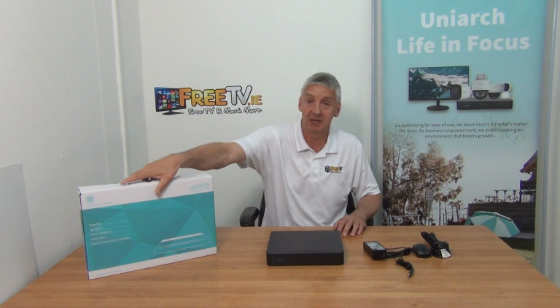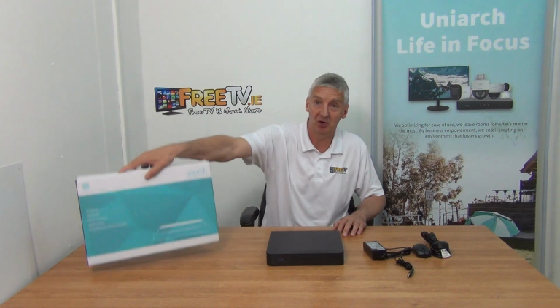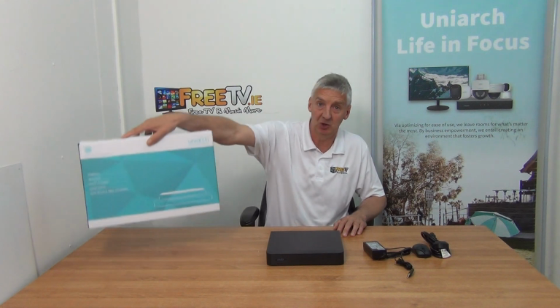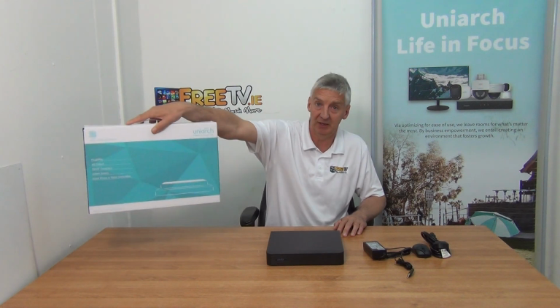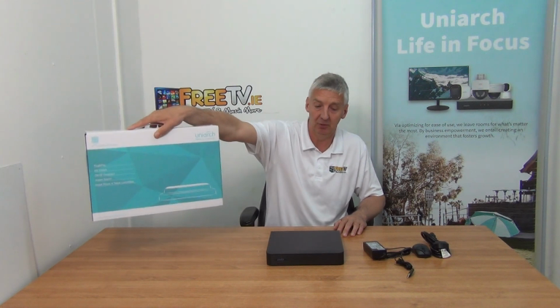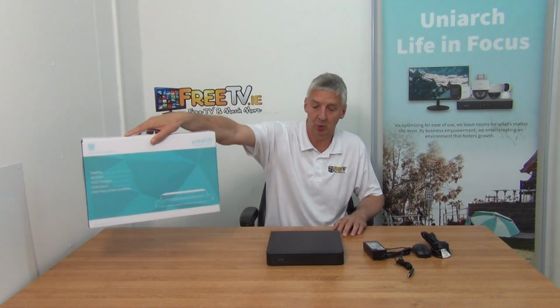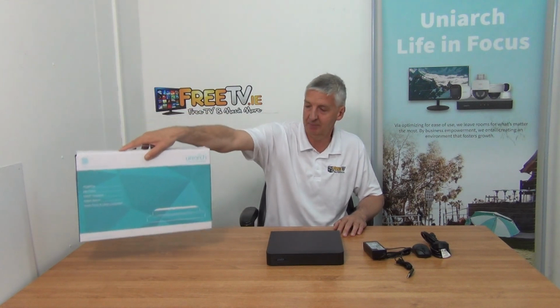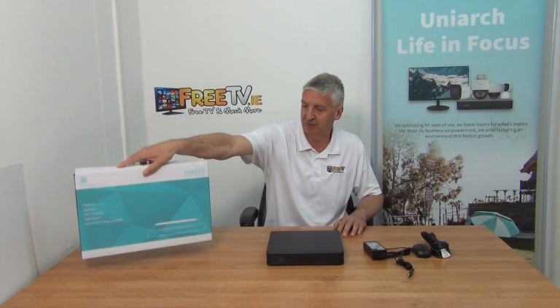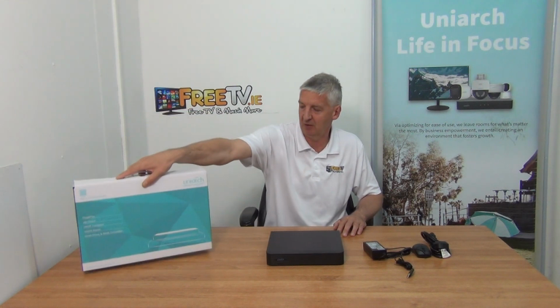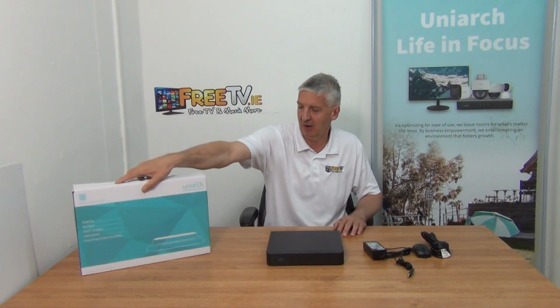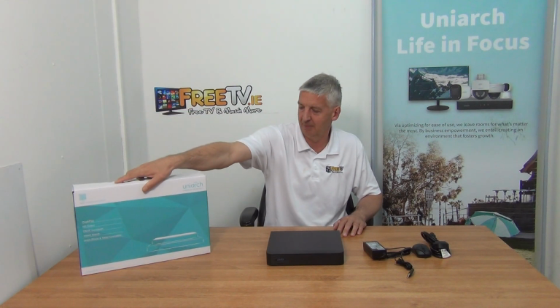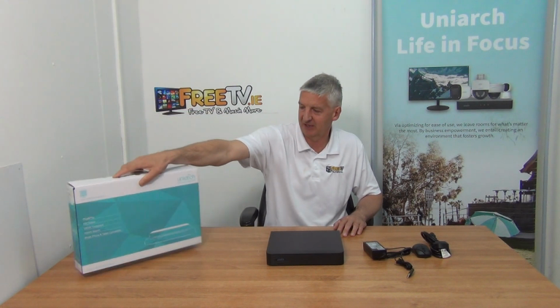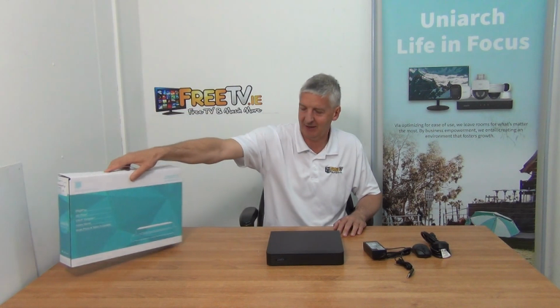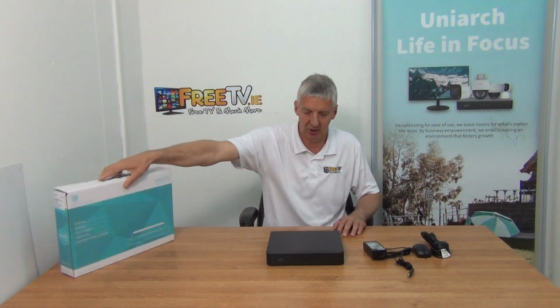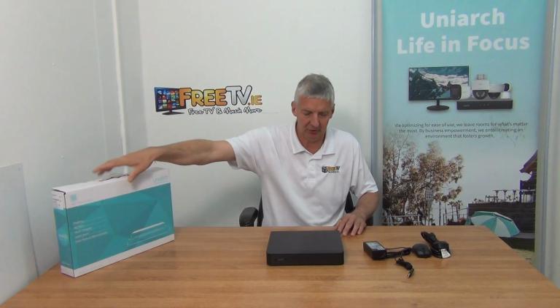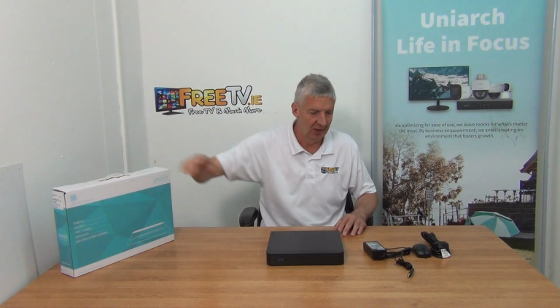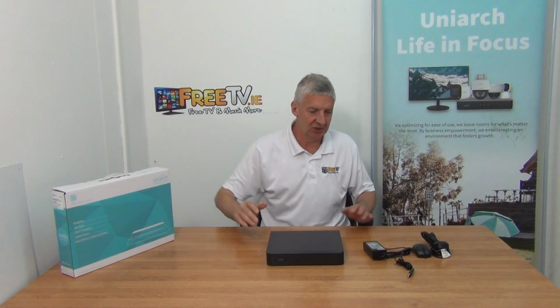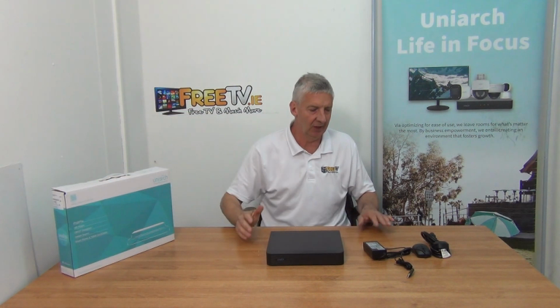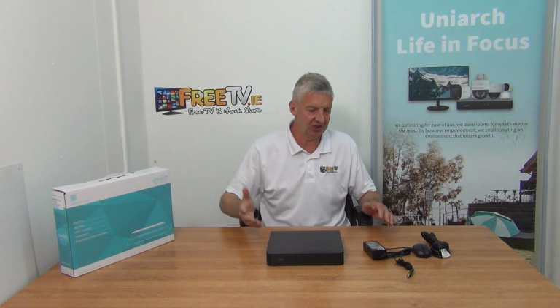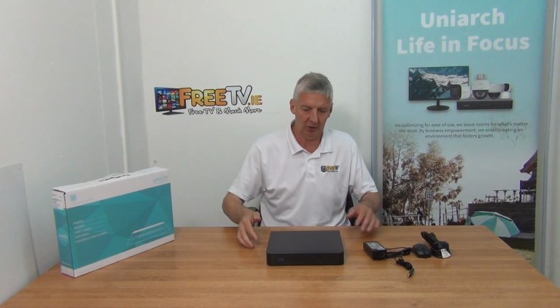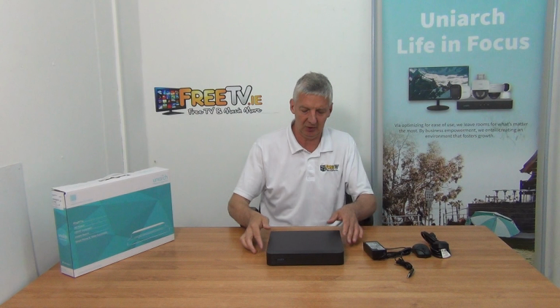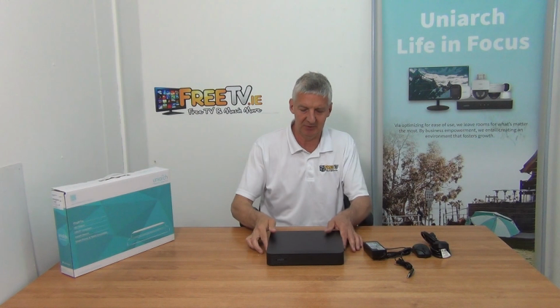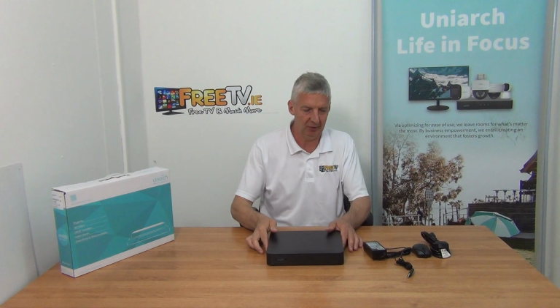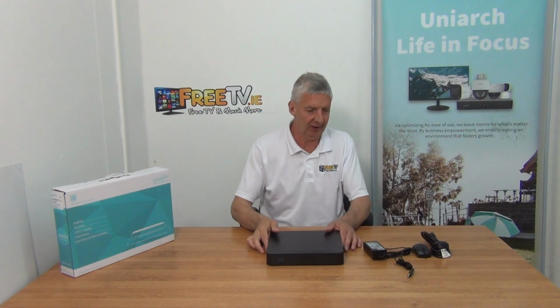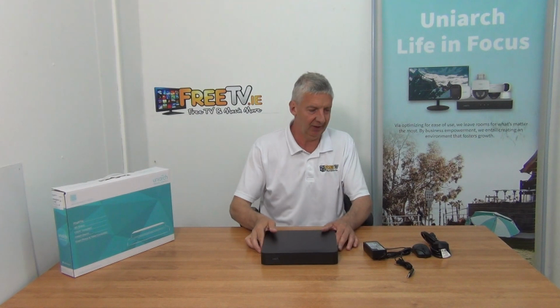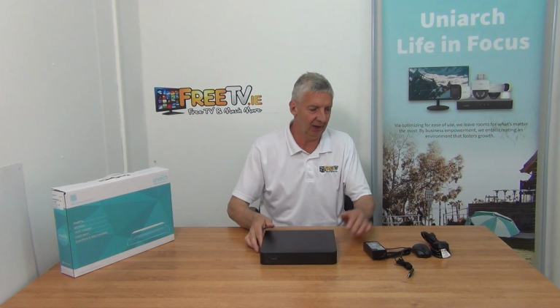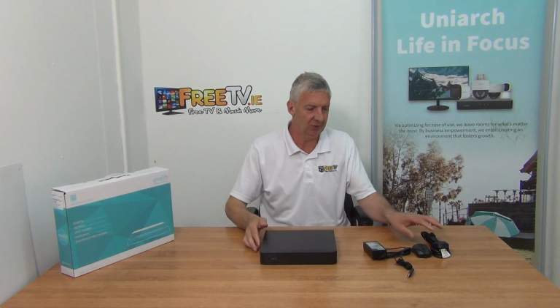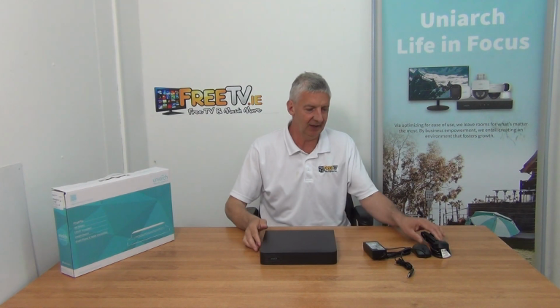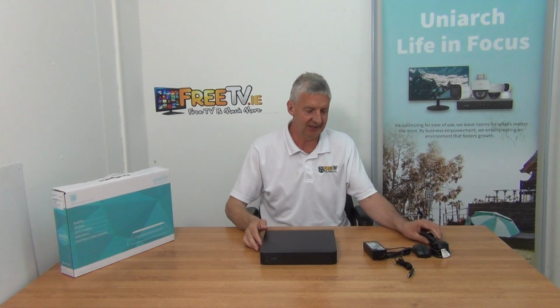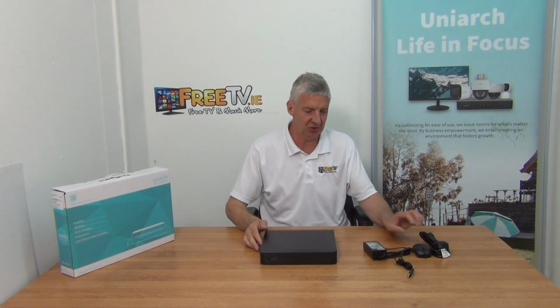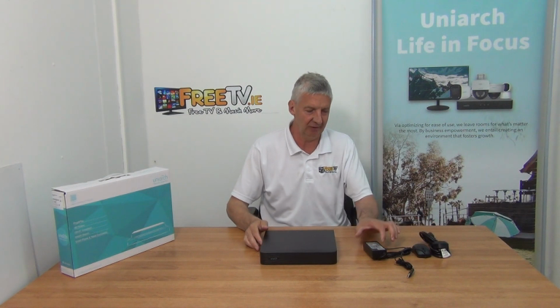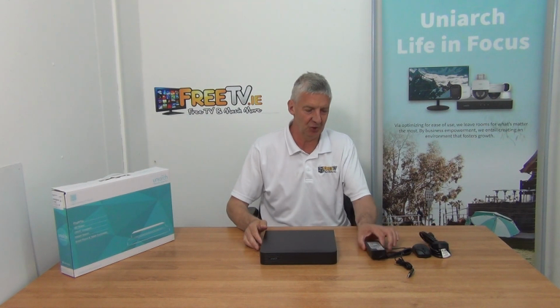So this is the box it comes in. It's very nice packaging. Let's look at what comes with it — I'll go through the accessories first.